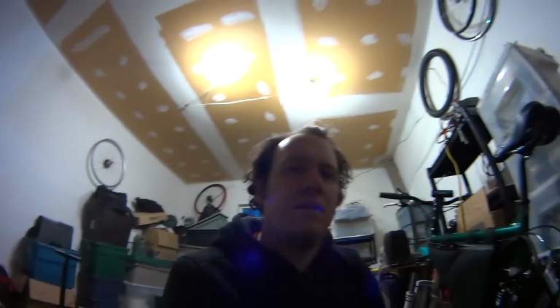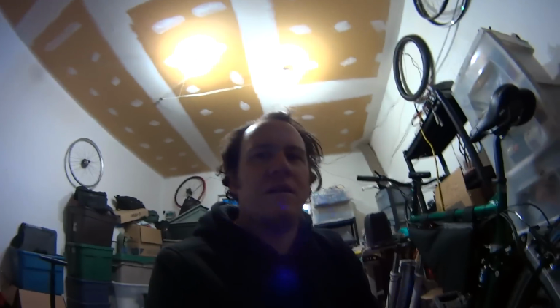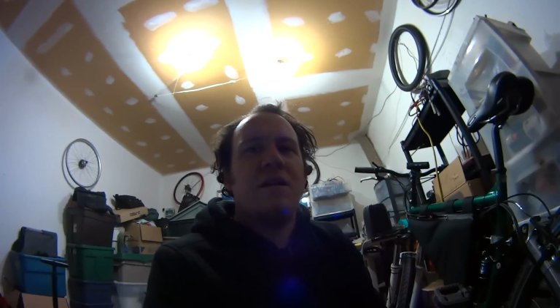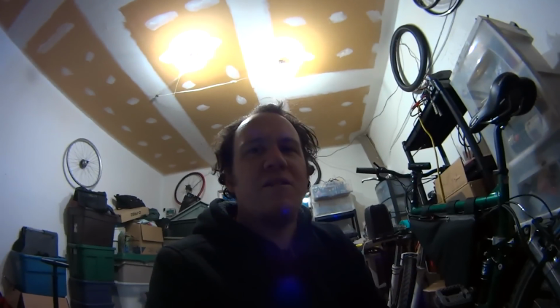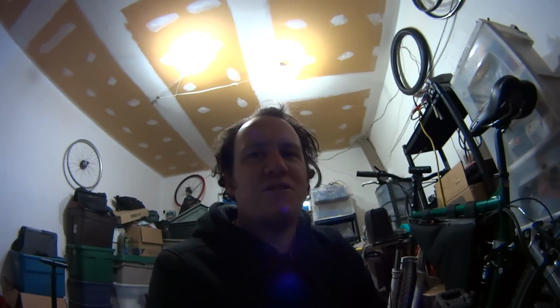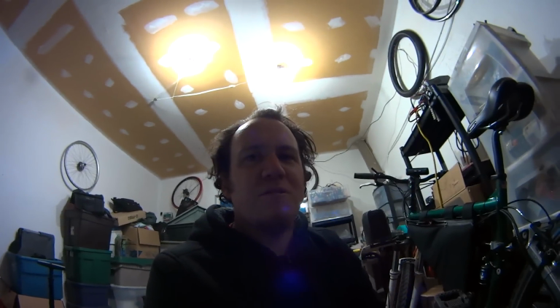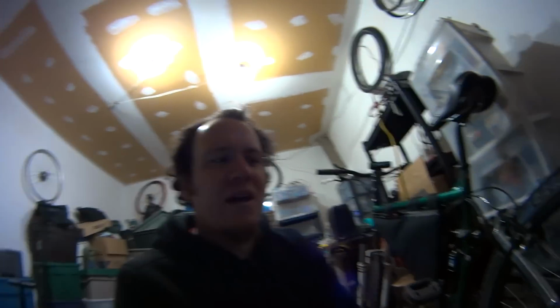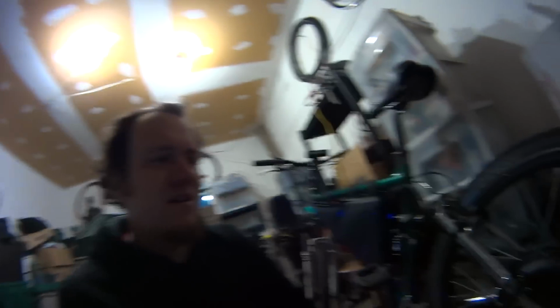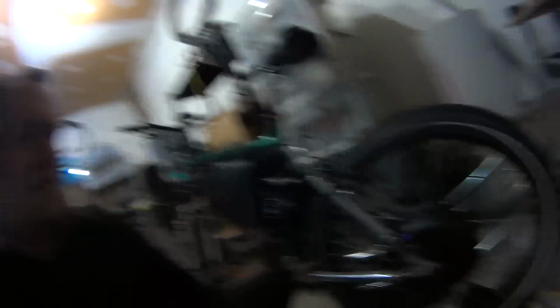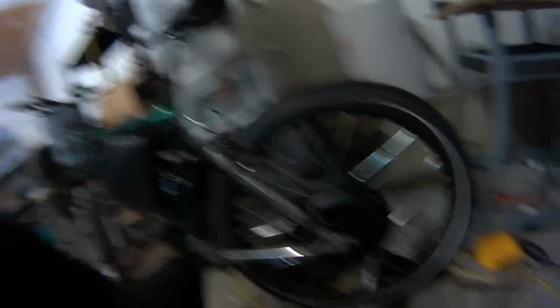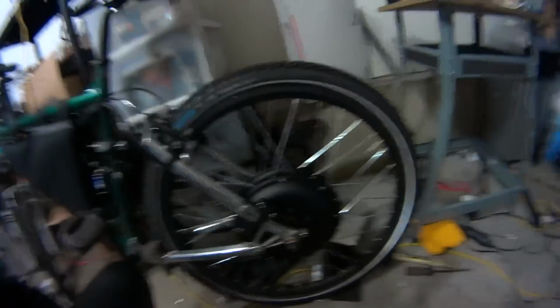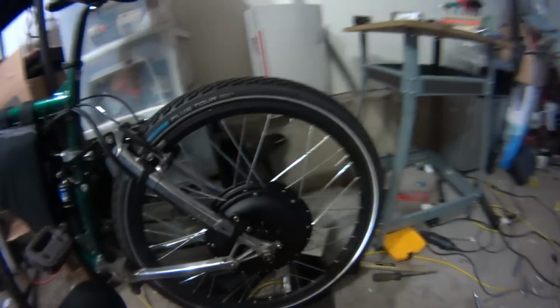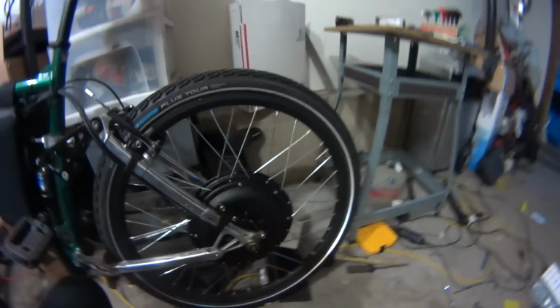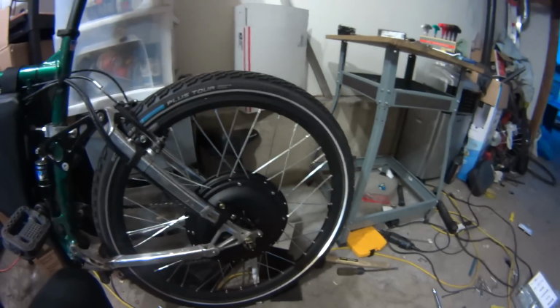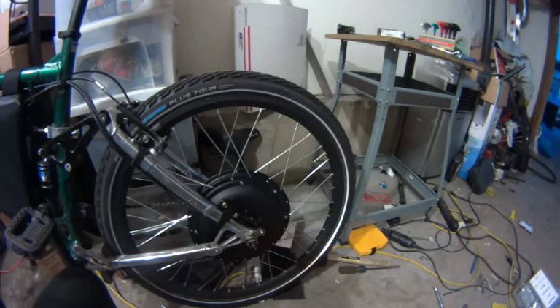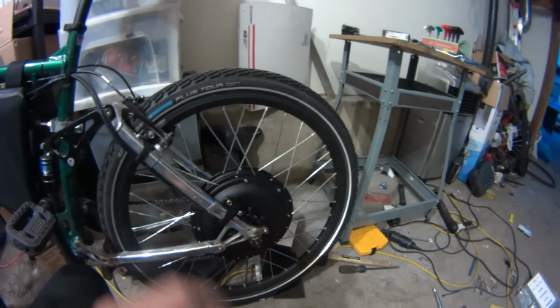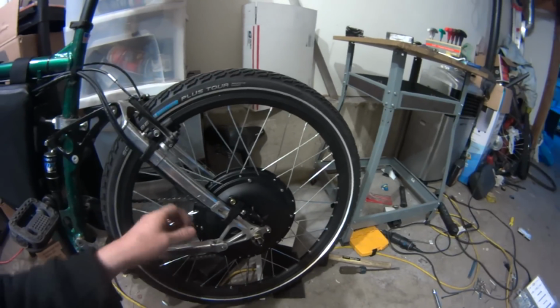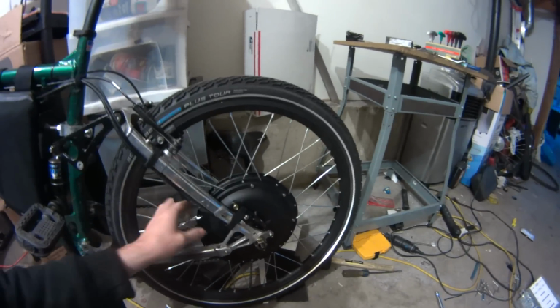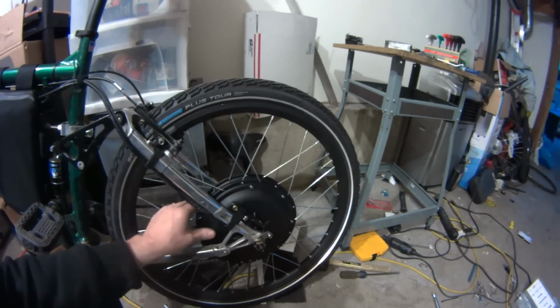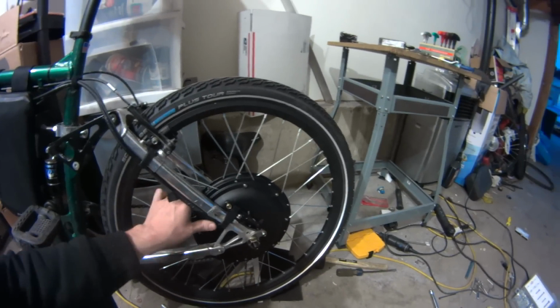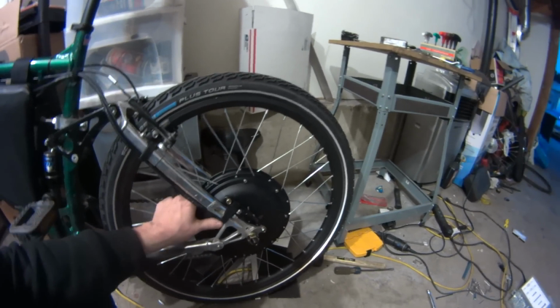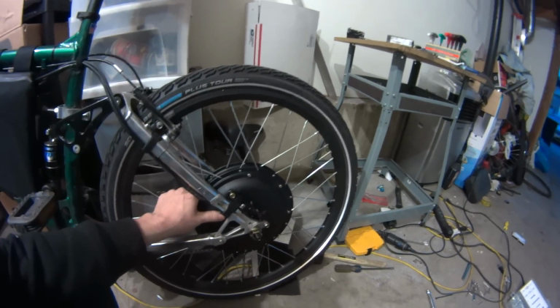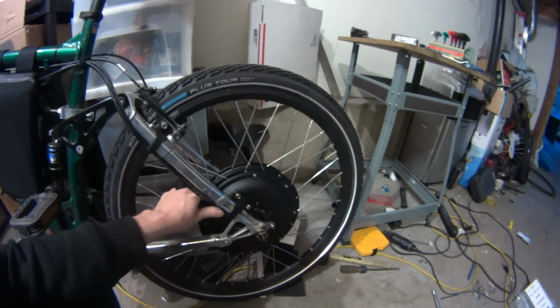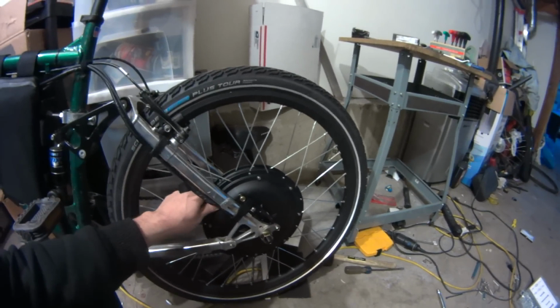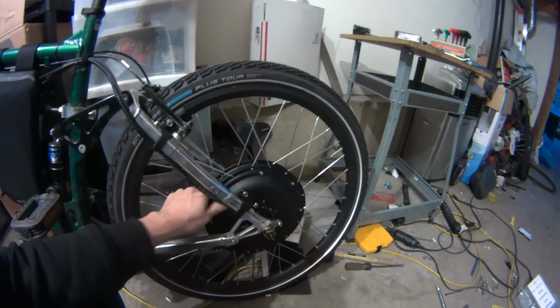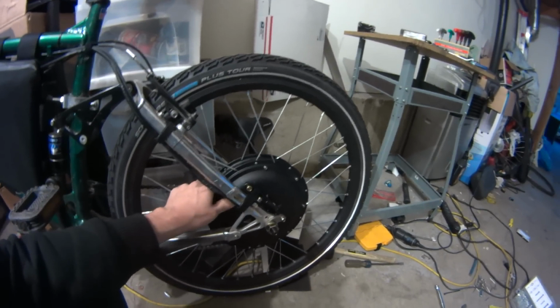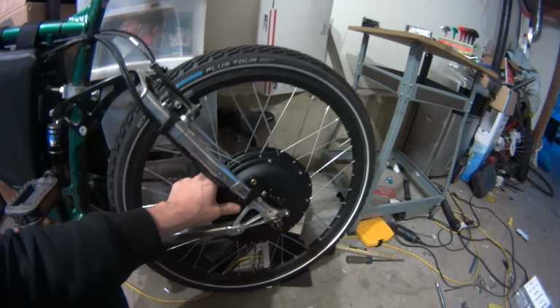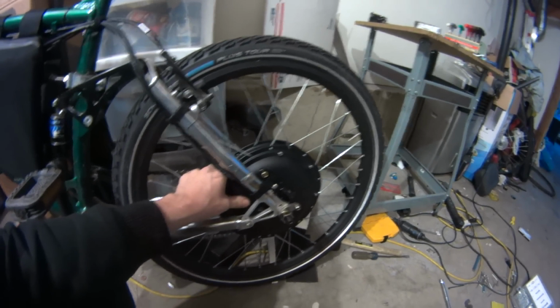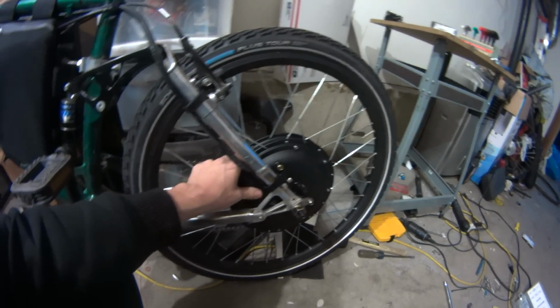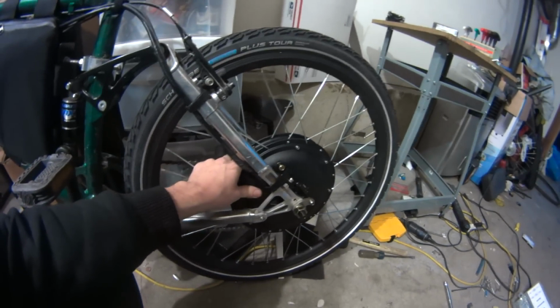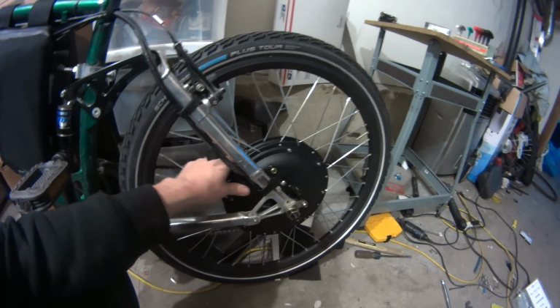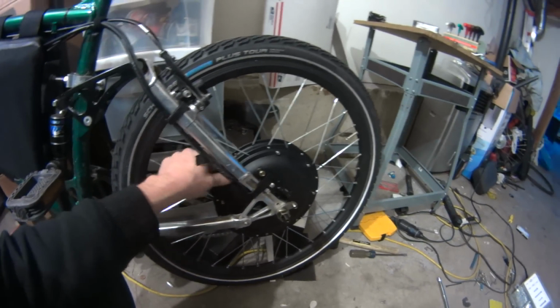Hey YouTube. I got my new LeafMotor 1500 watt model here.